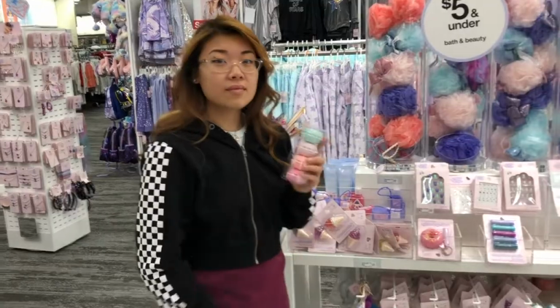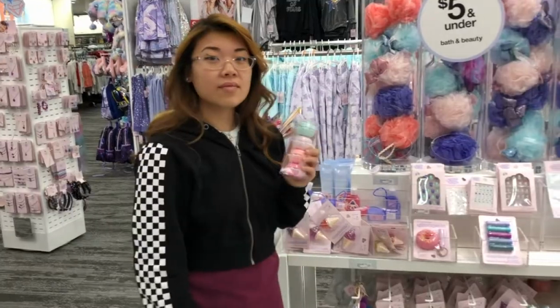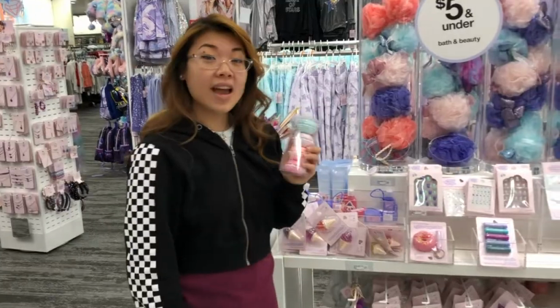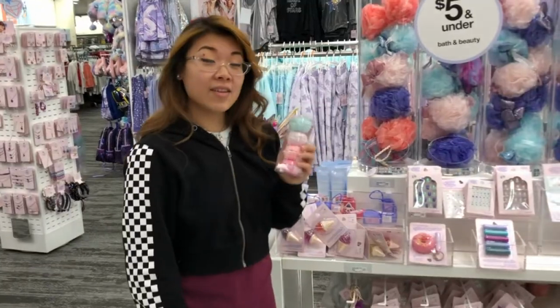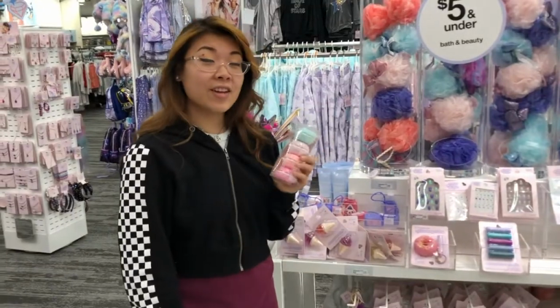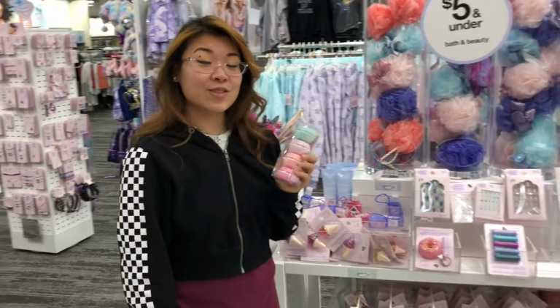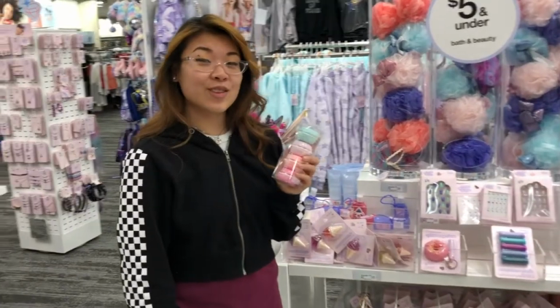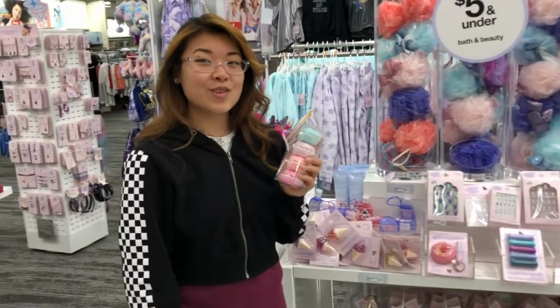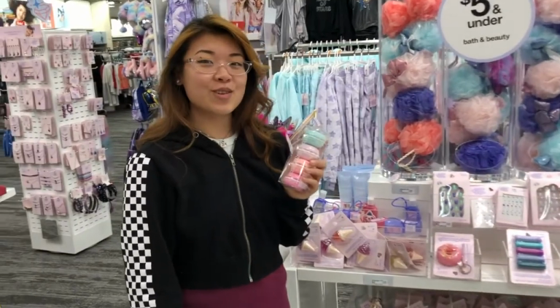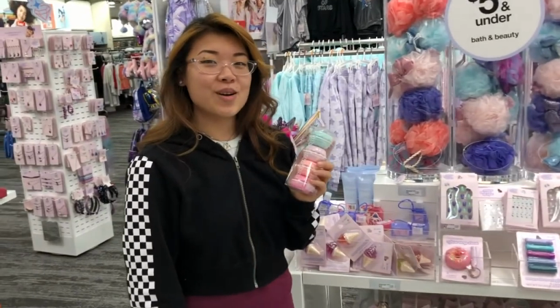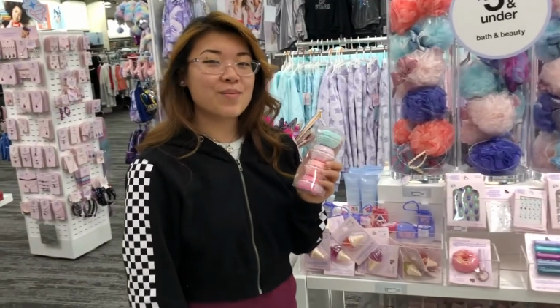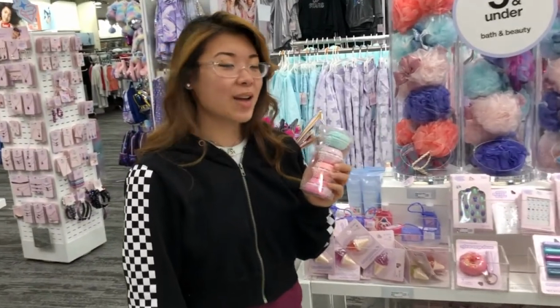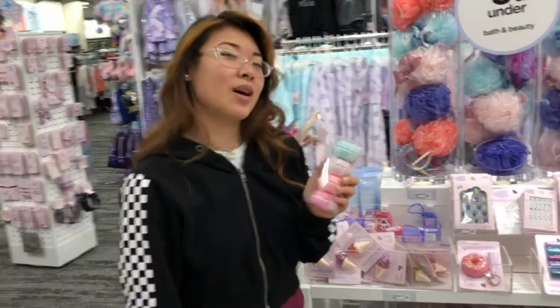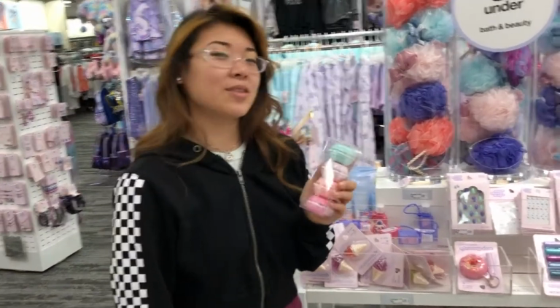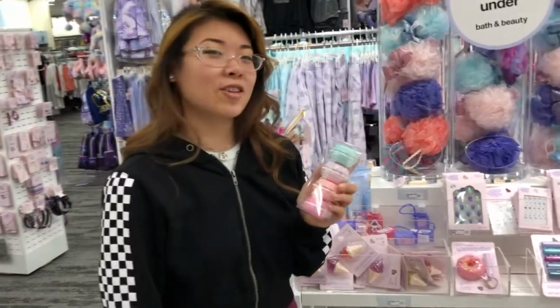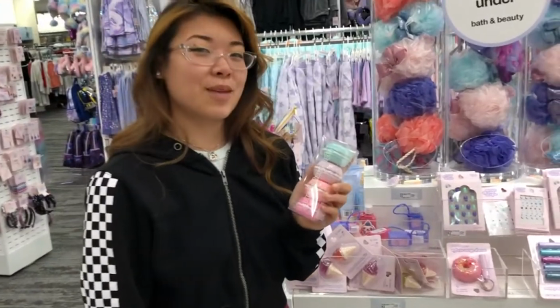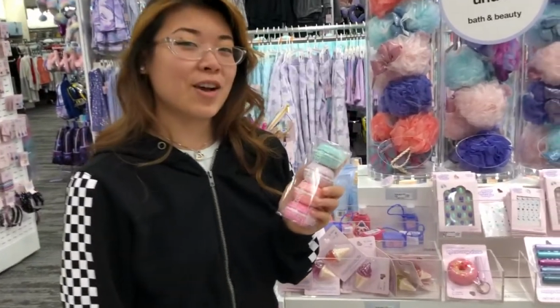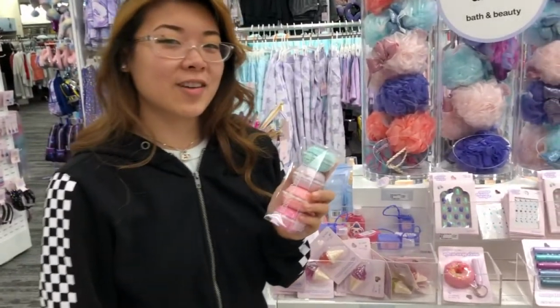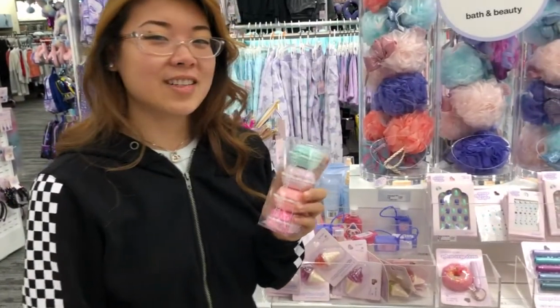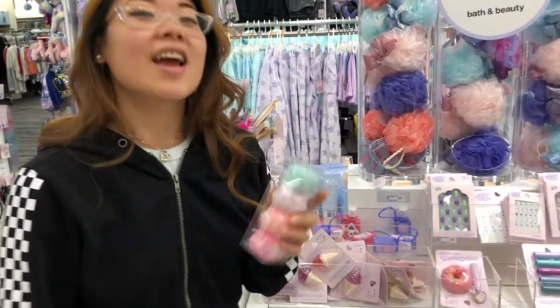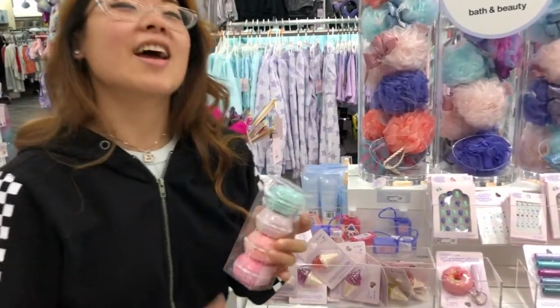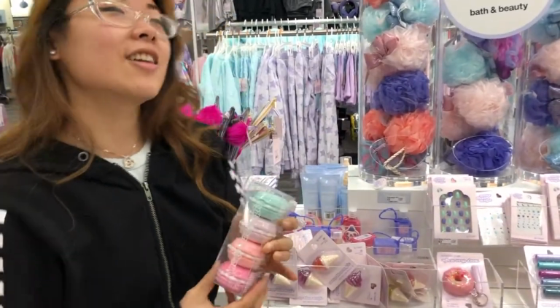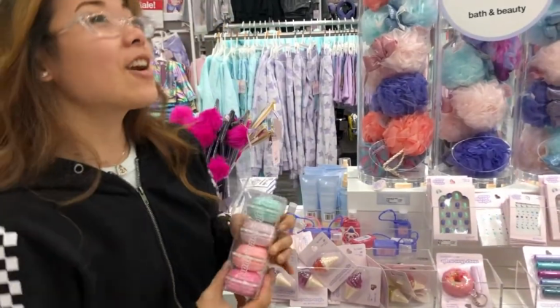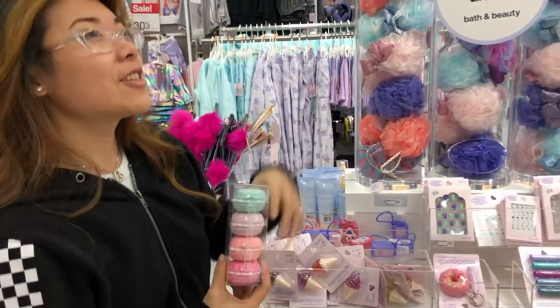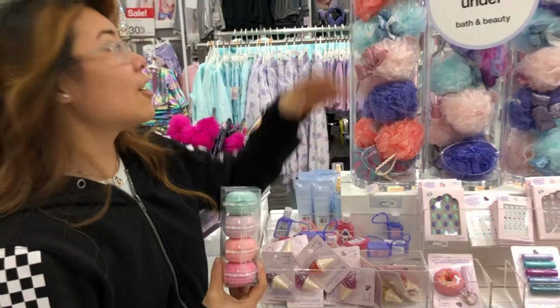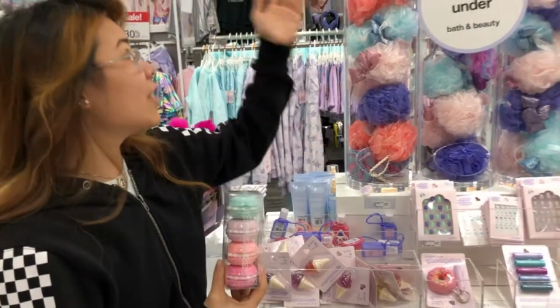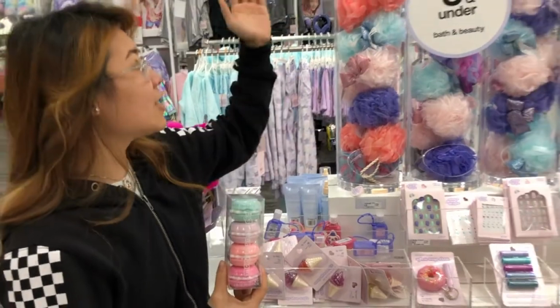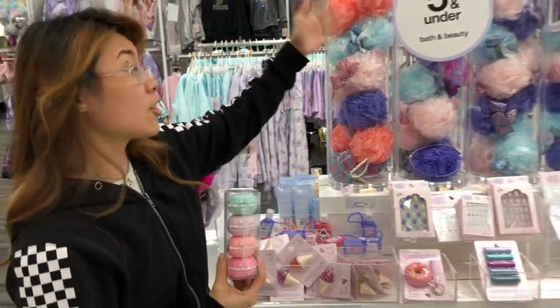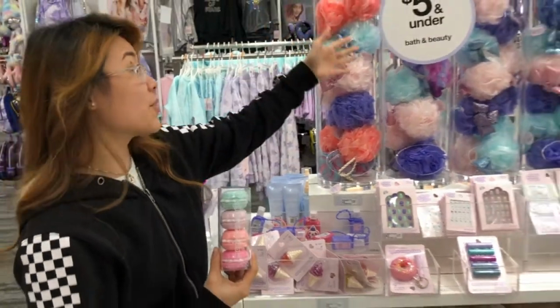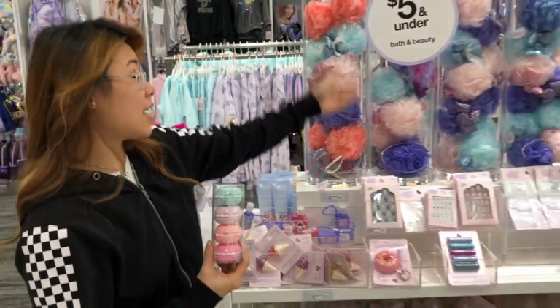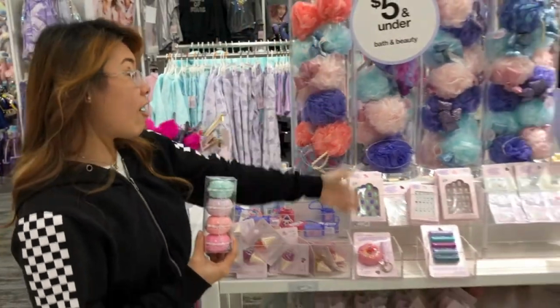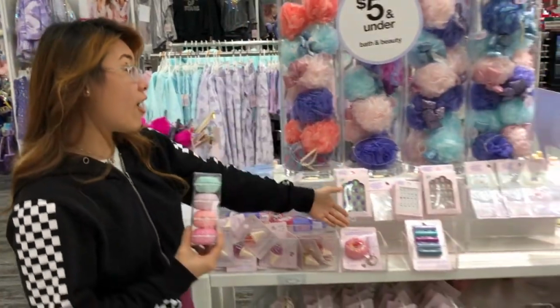I found these really cool bath bombs that look like macarons. And a lot of this stuff is 30% off.